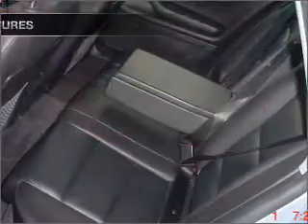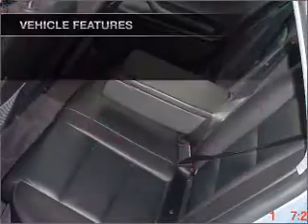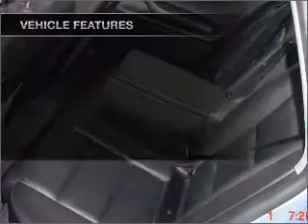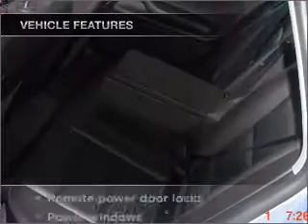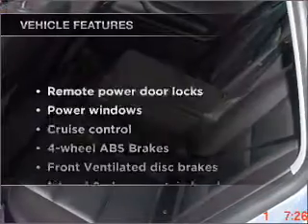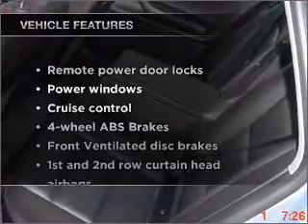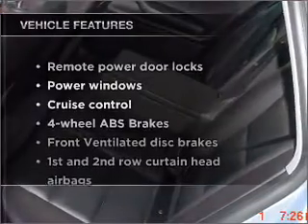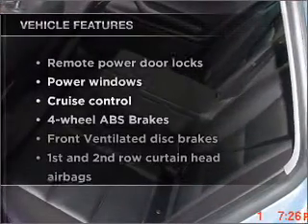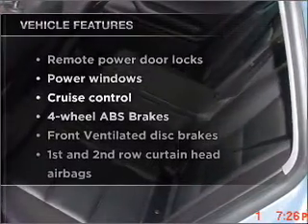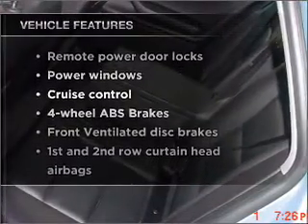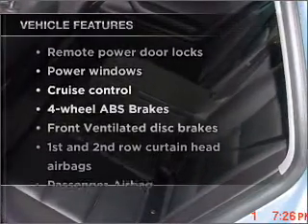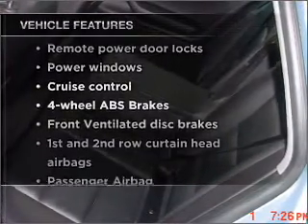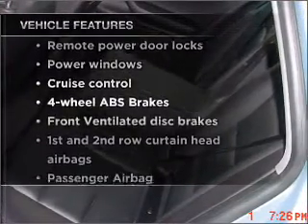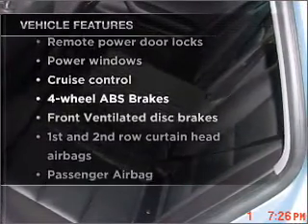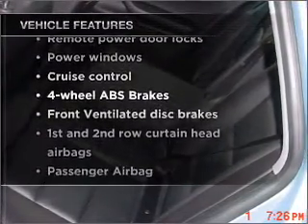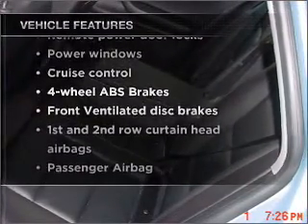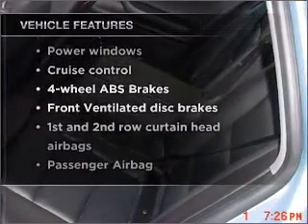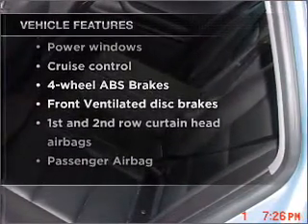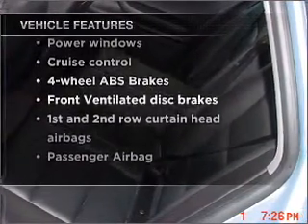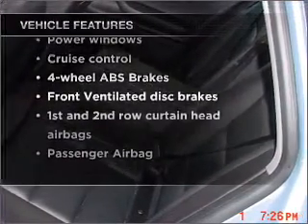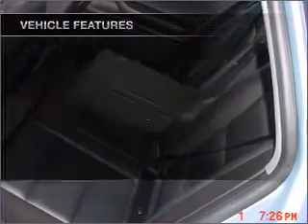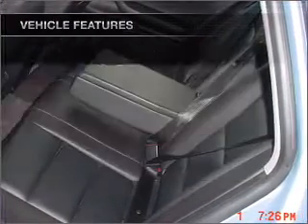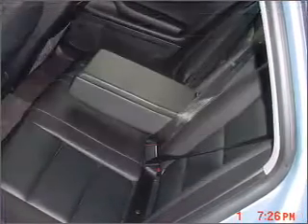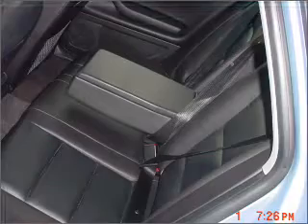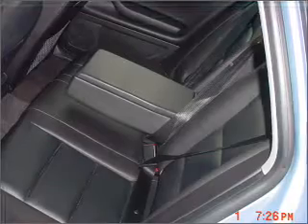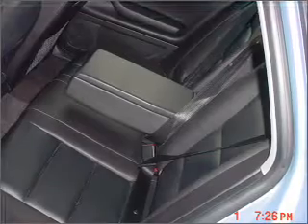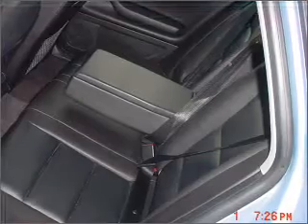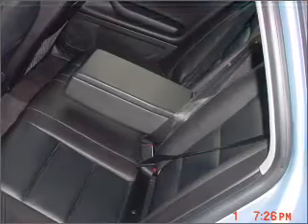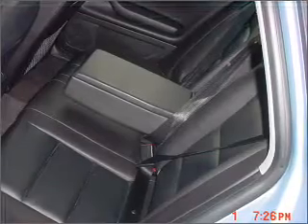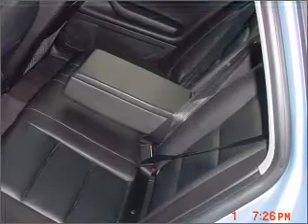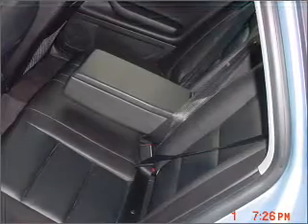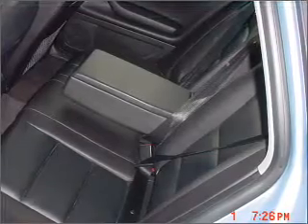Plus, enjoy these notable features that are included in this vehicle: air conditioning, power door locks, power windows, and power steering.